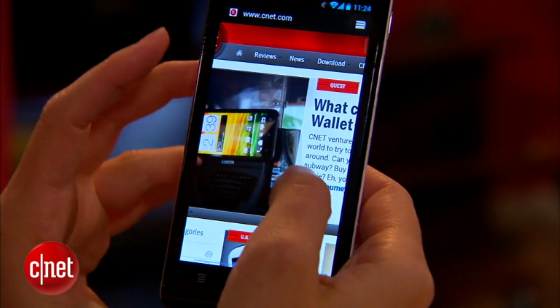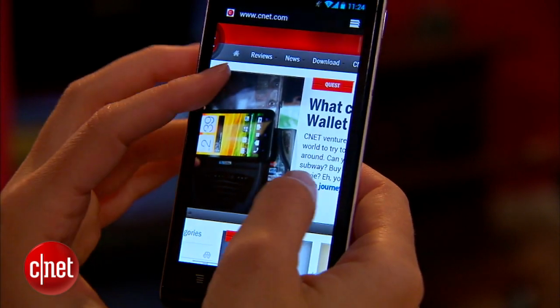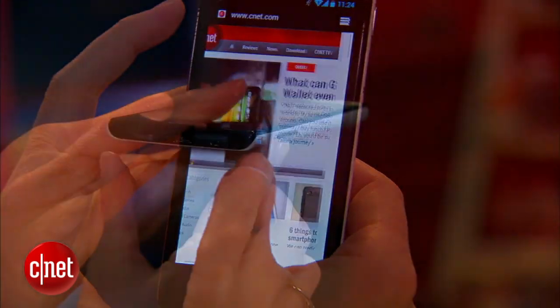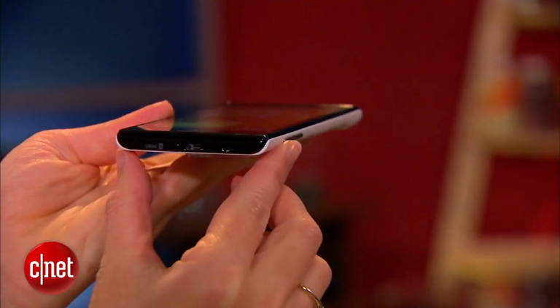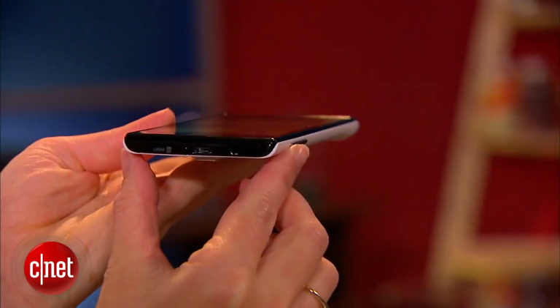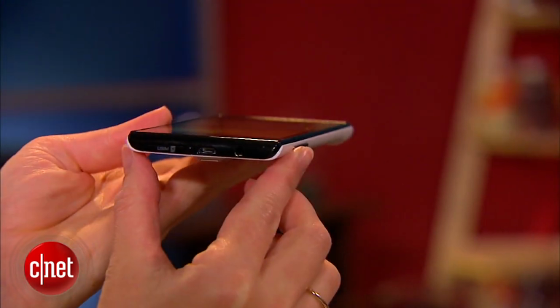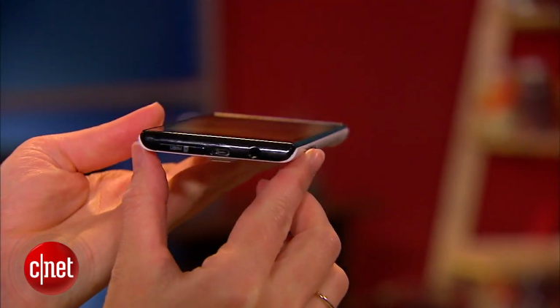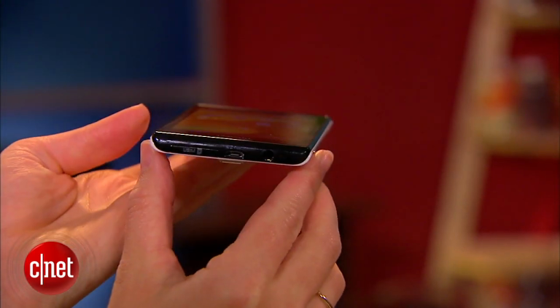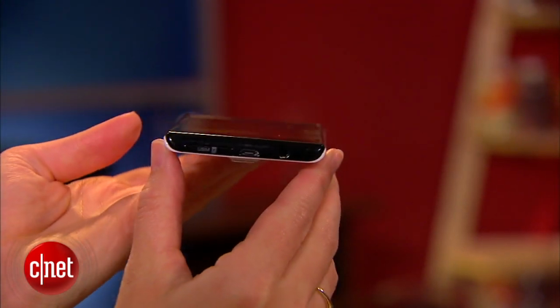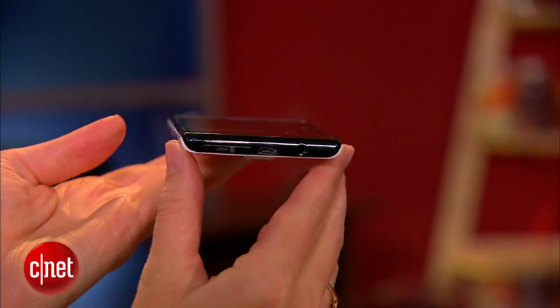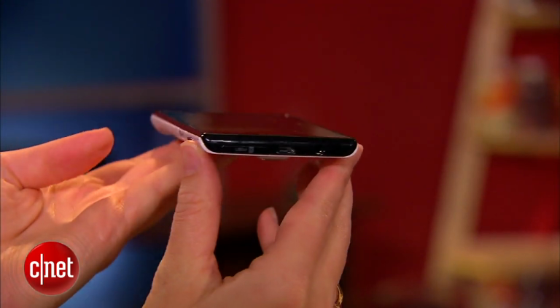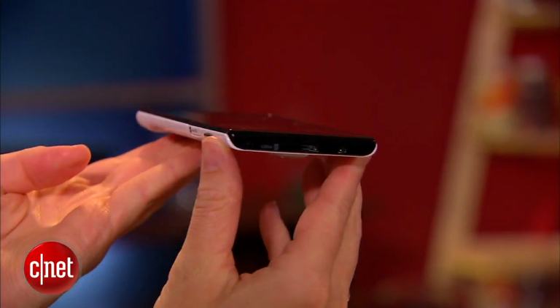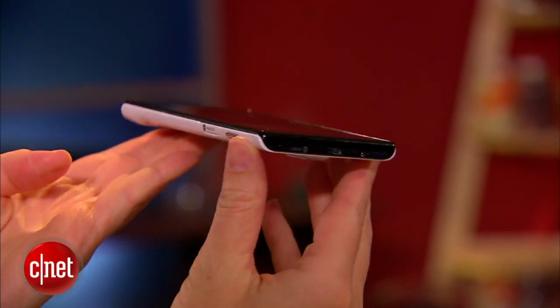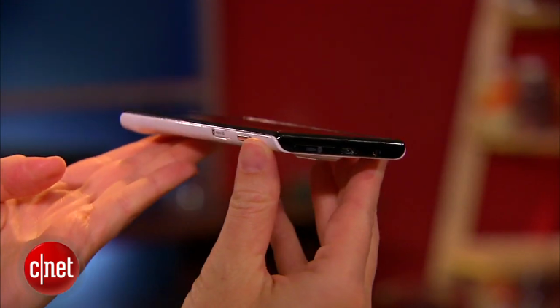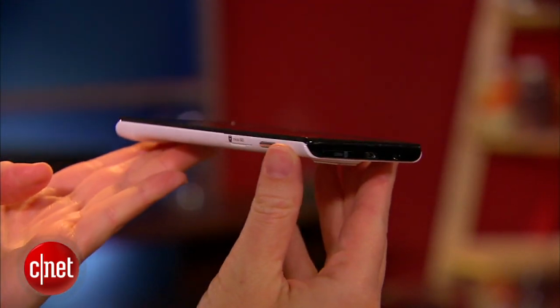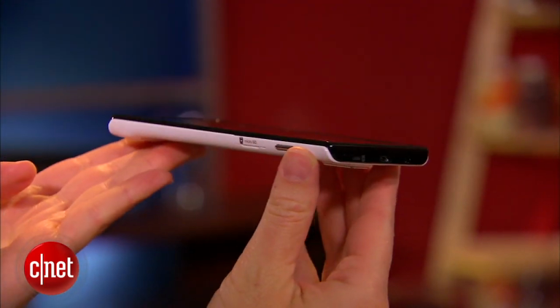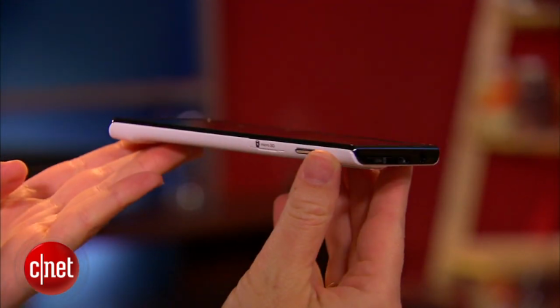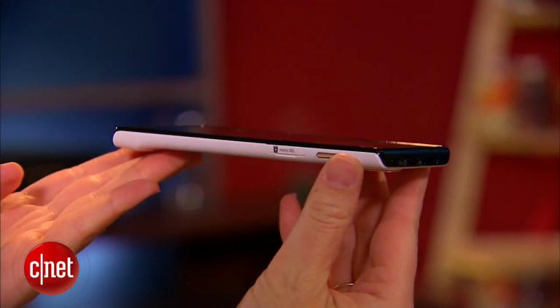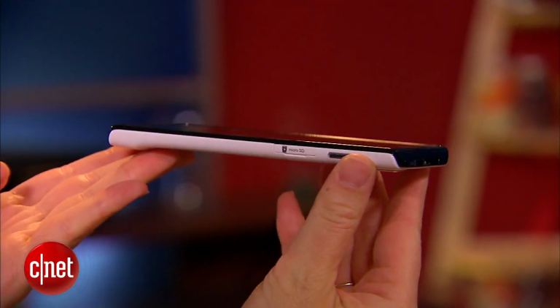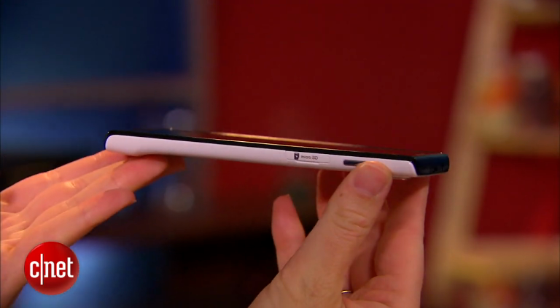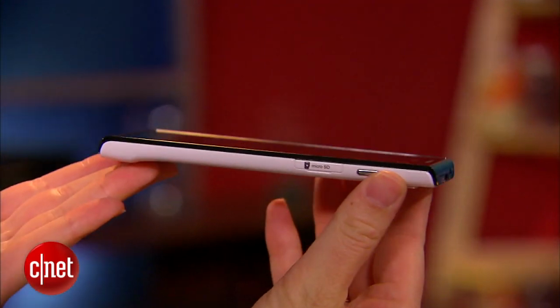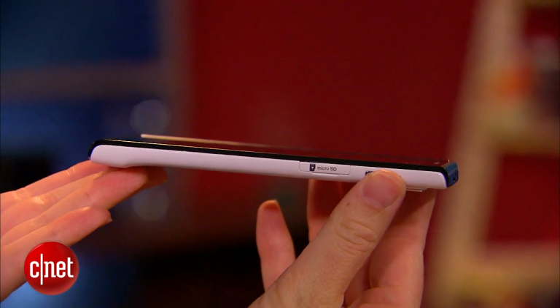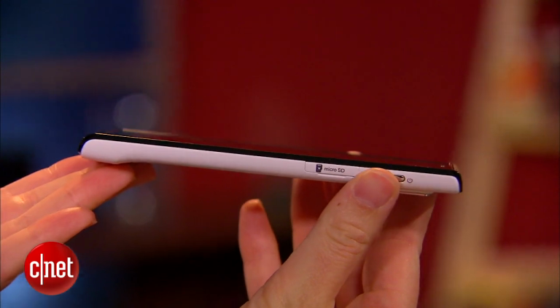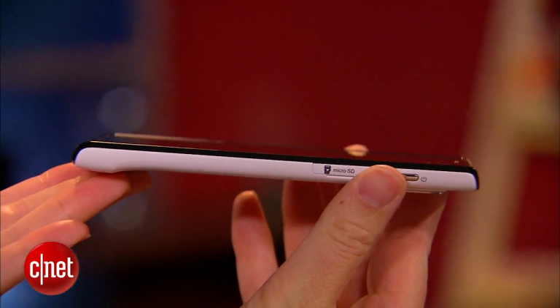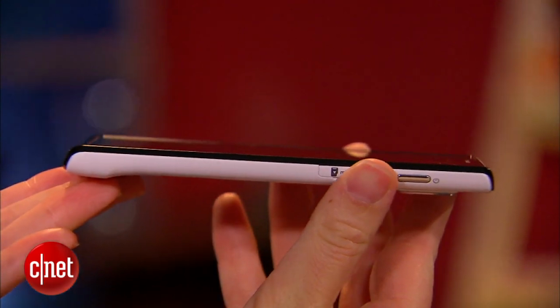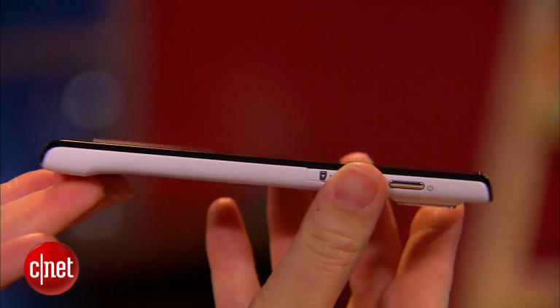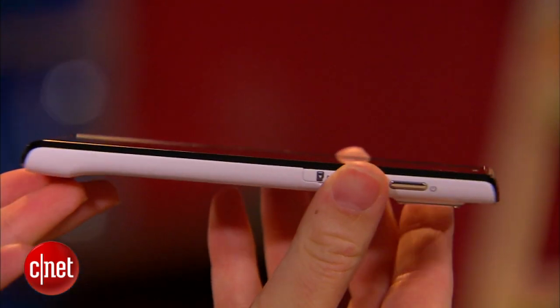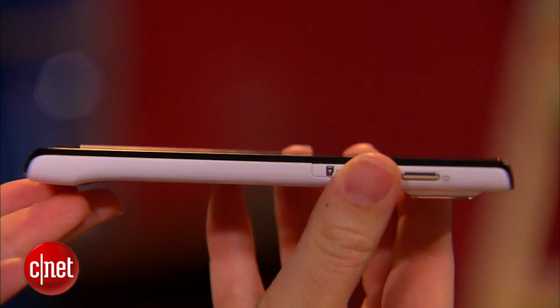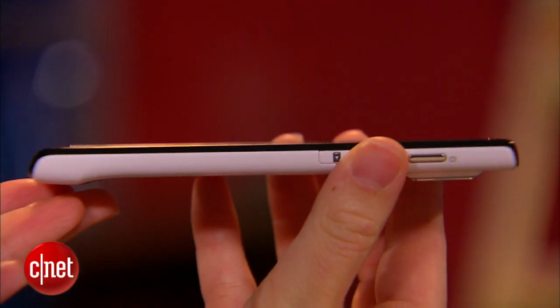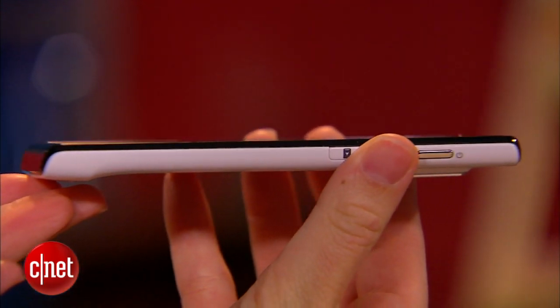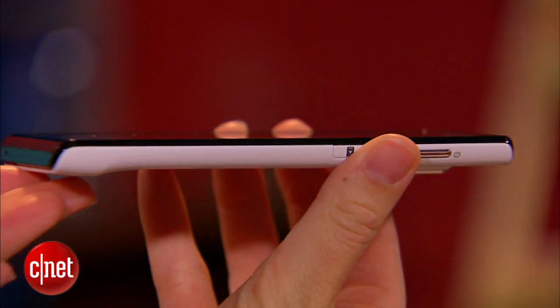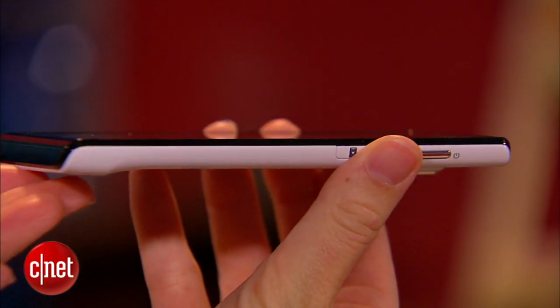It's got this really great design with some interesting angles and silhouettes on this phone. So it looks good.